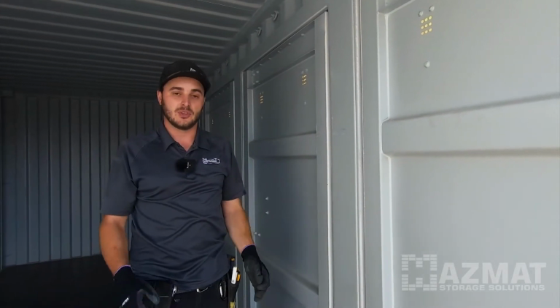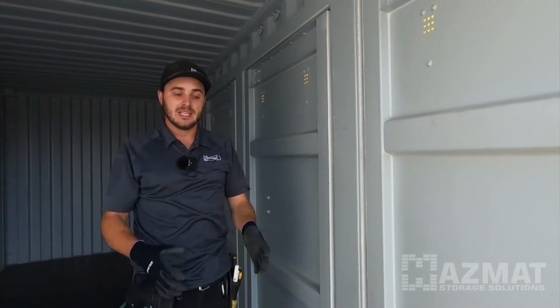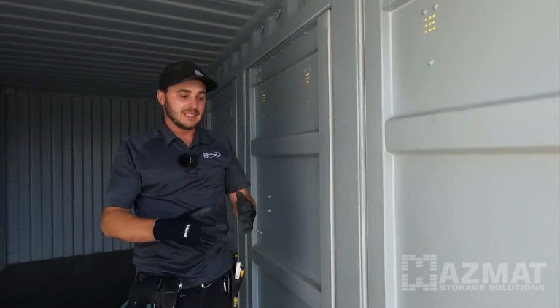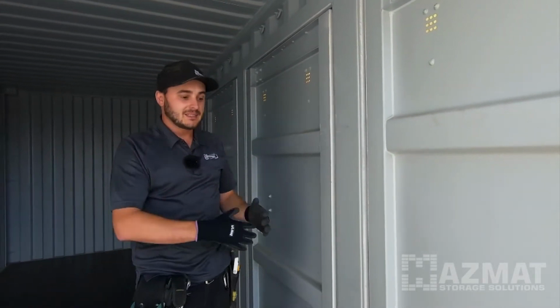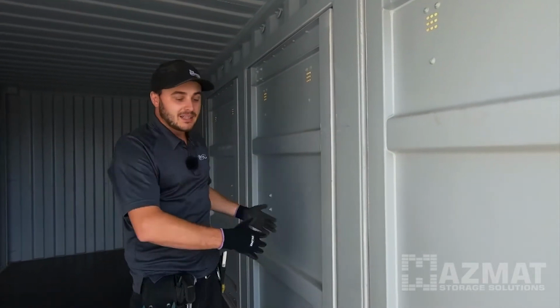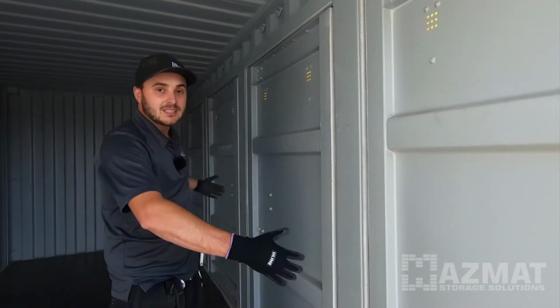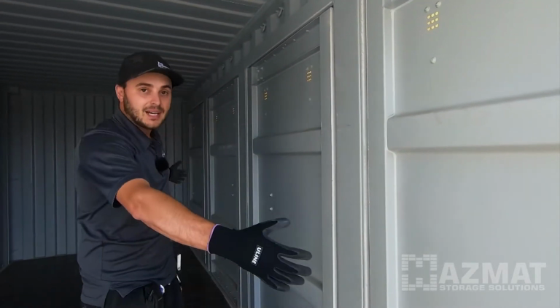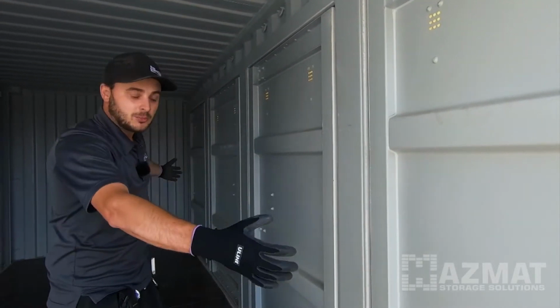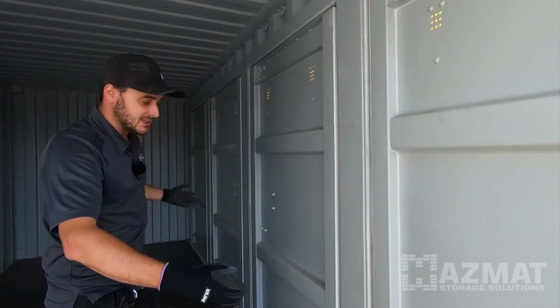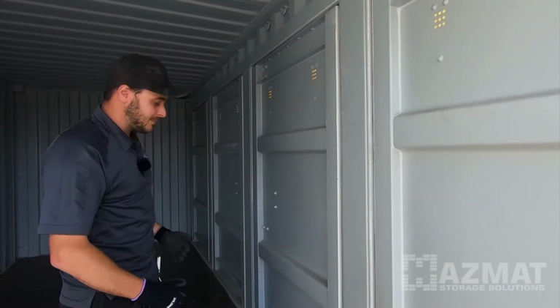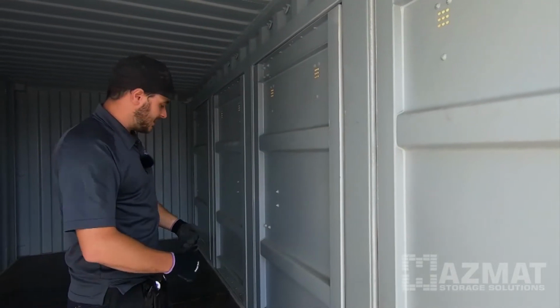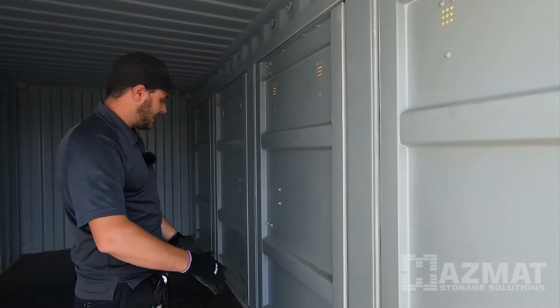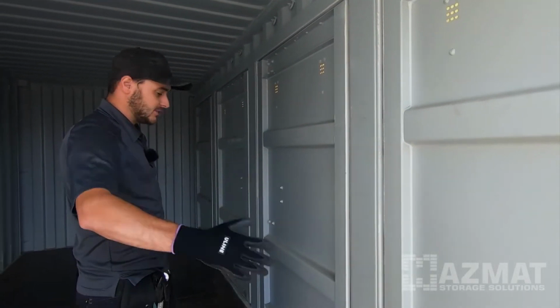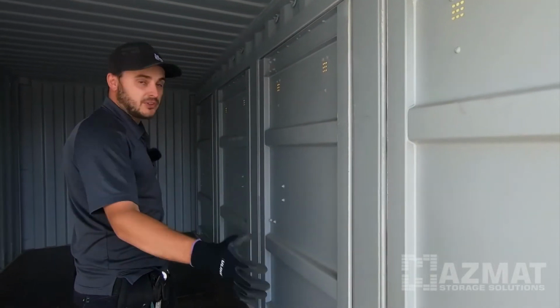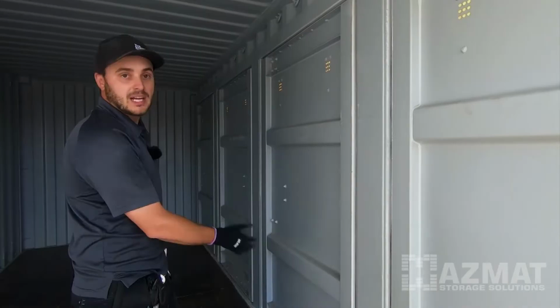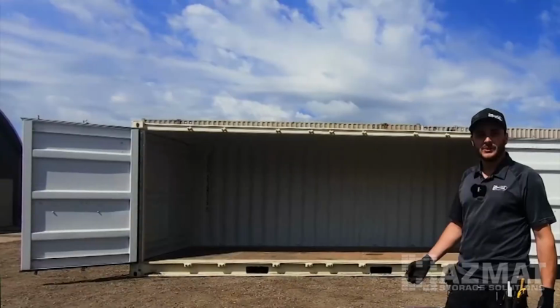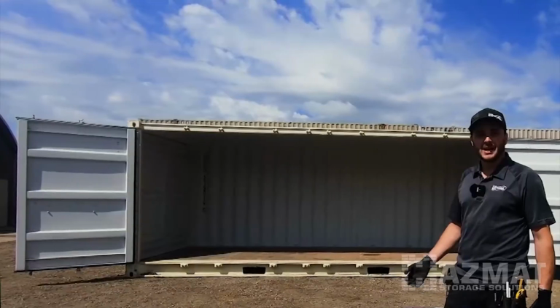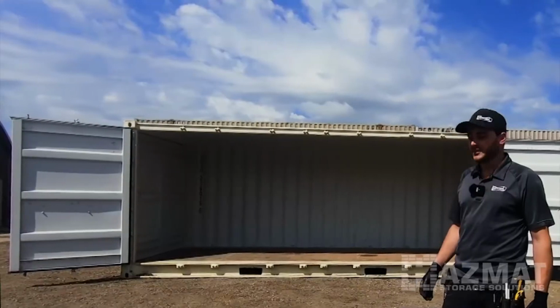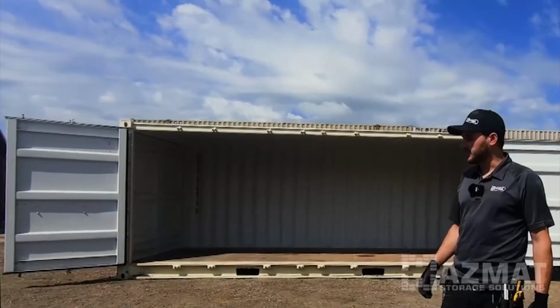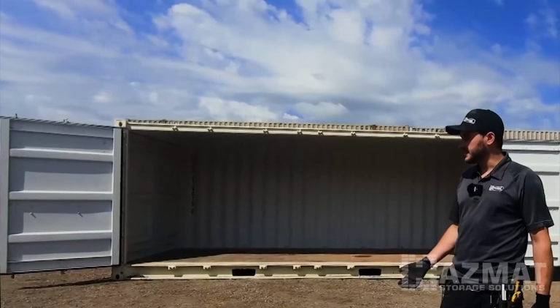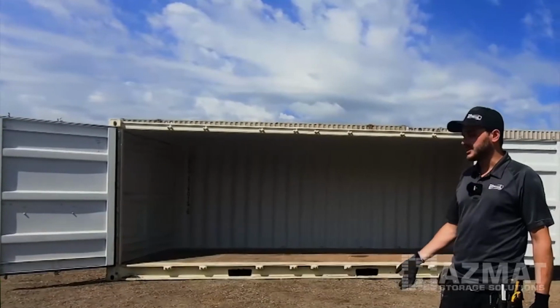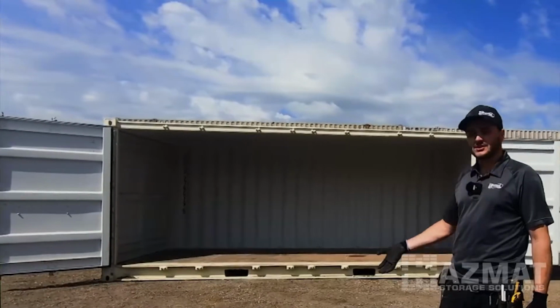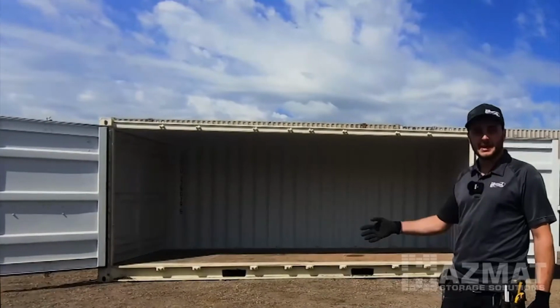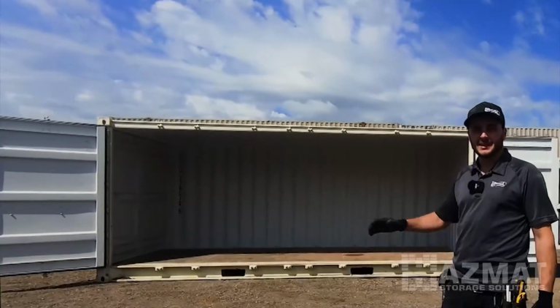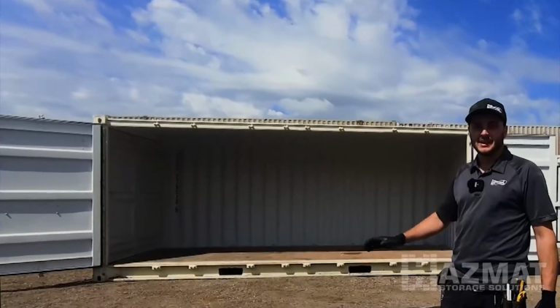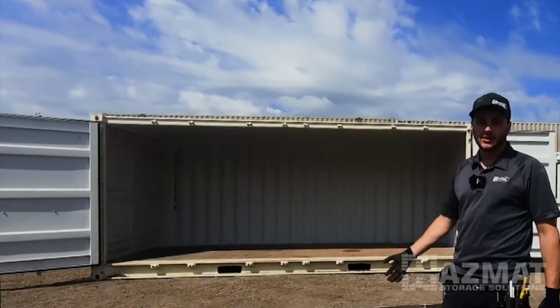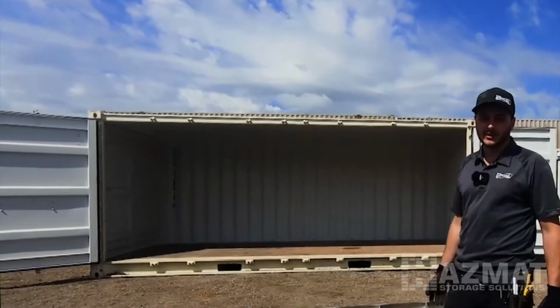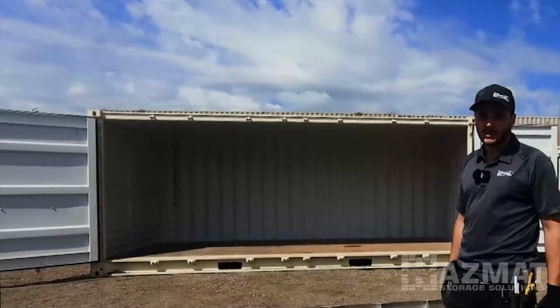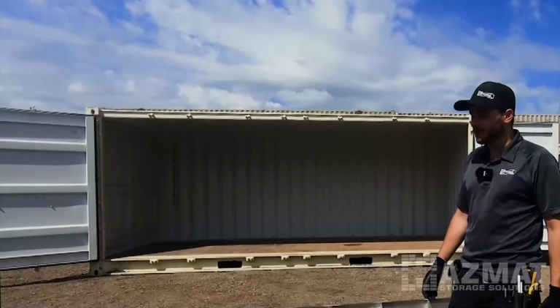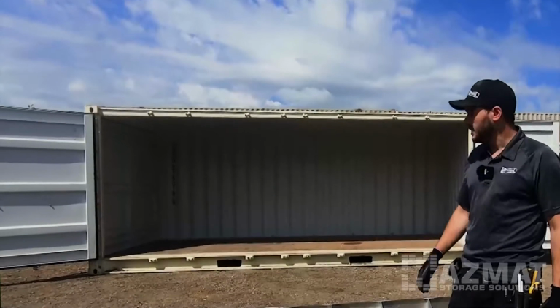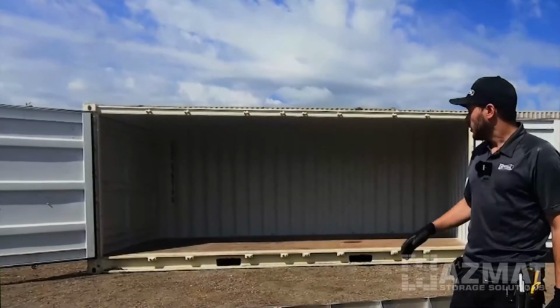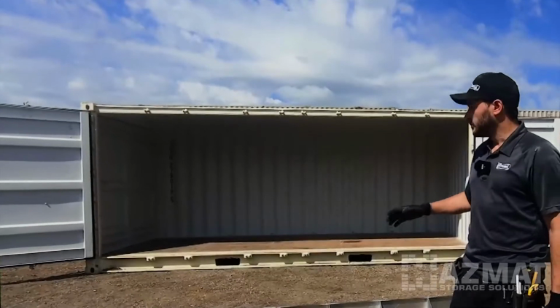The entire side opens up and allows full access. You can get up to an 18-foot lift inside of that door.